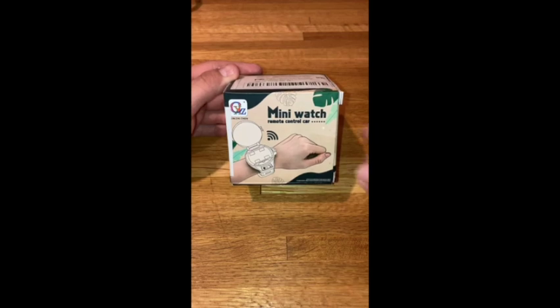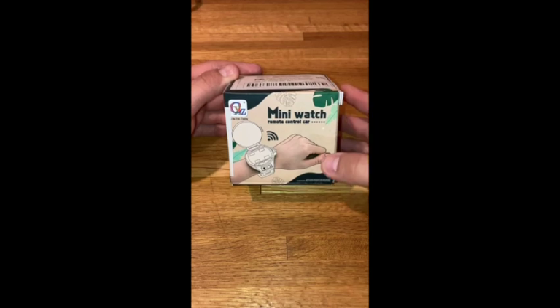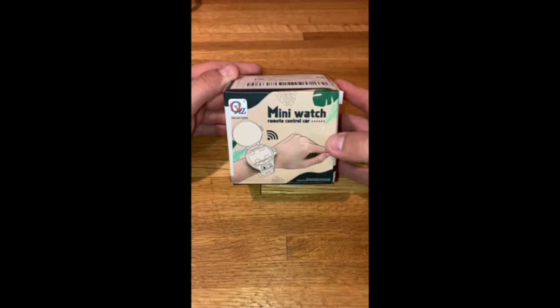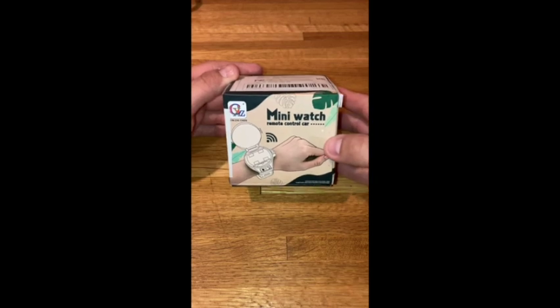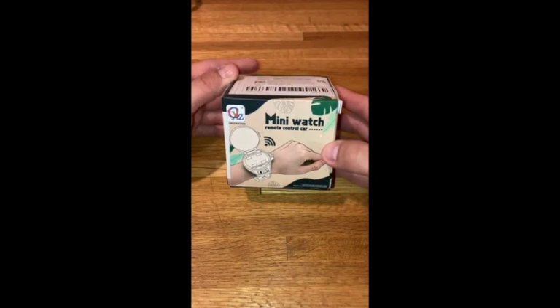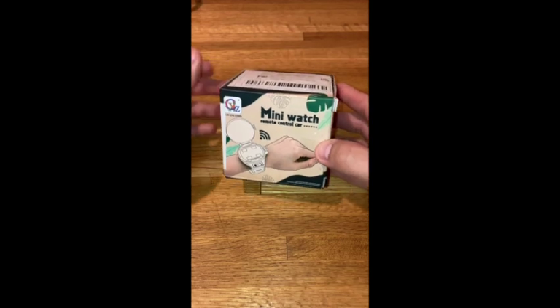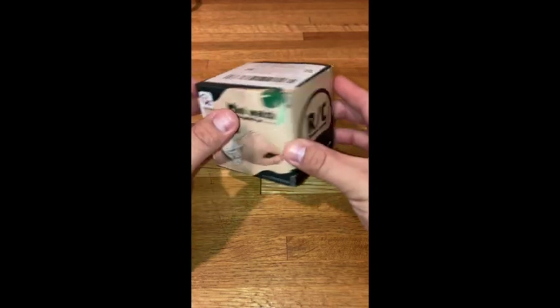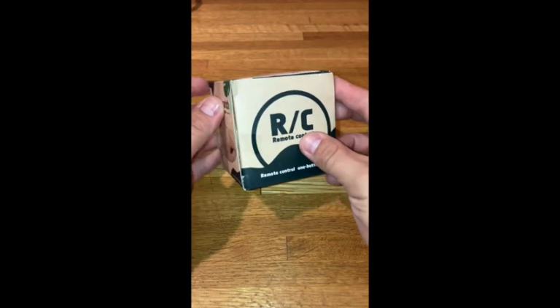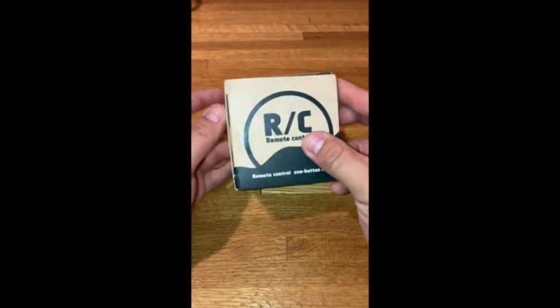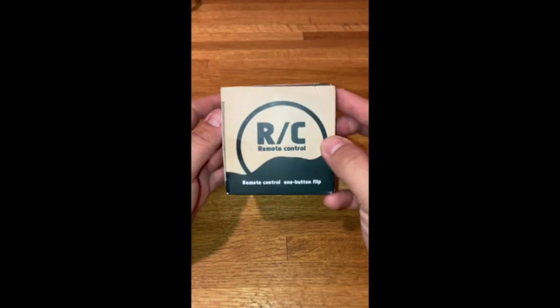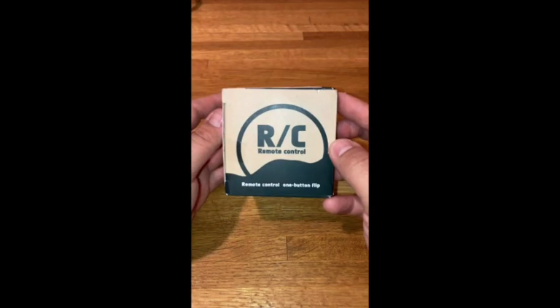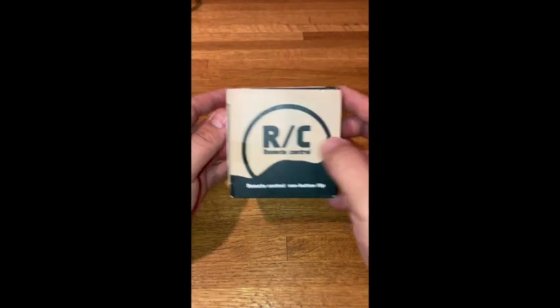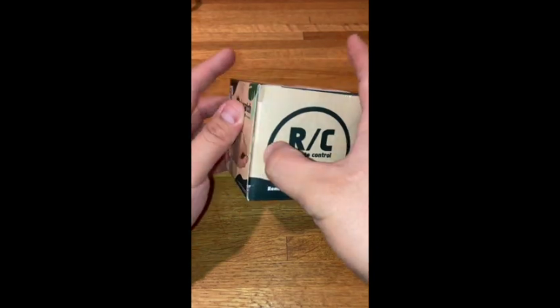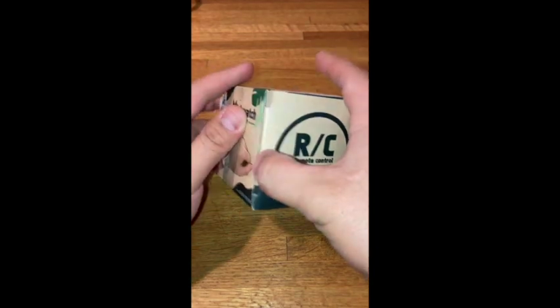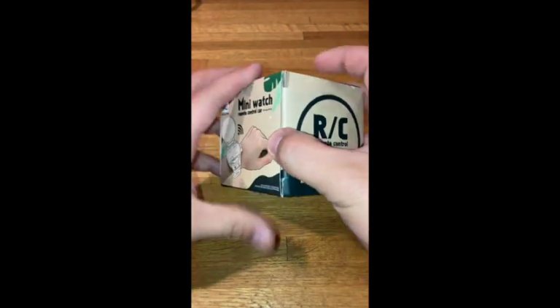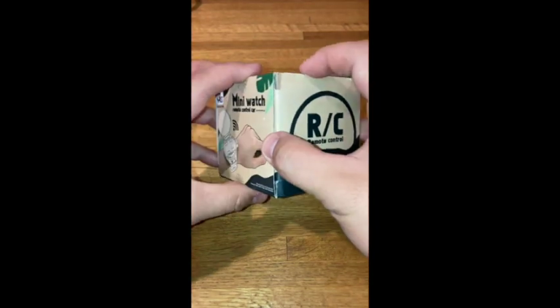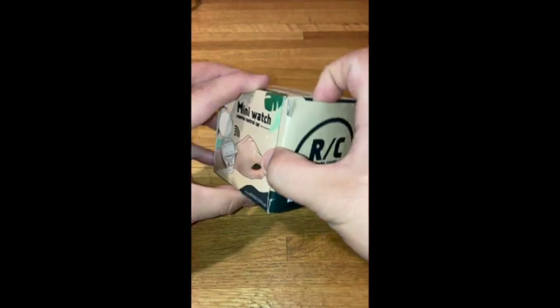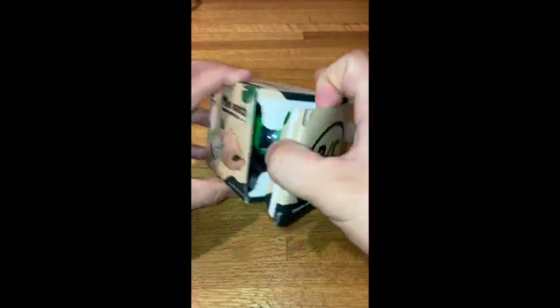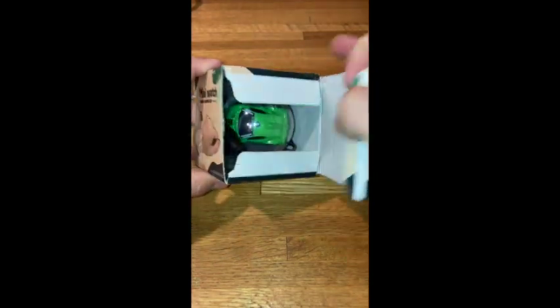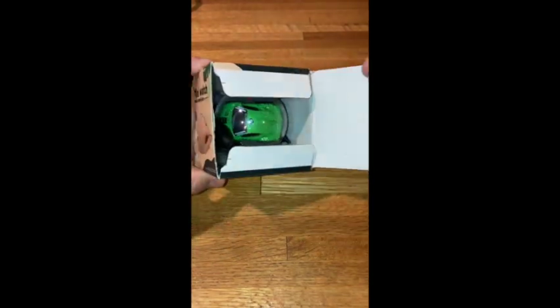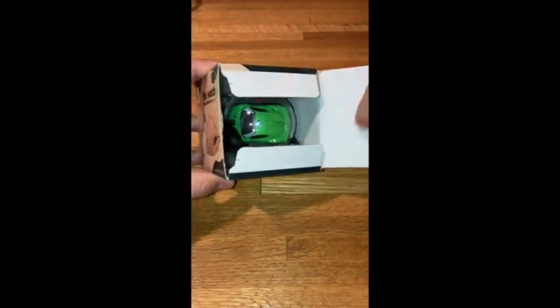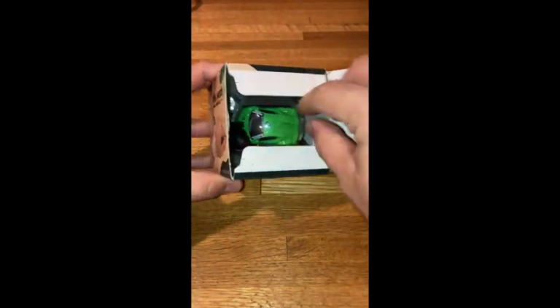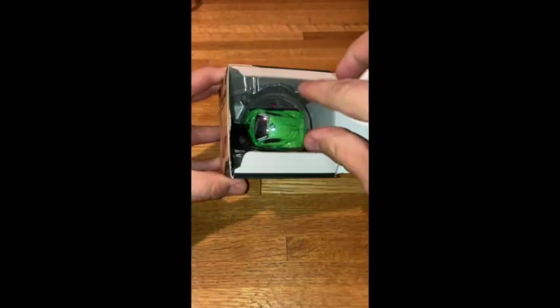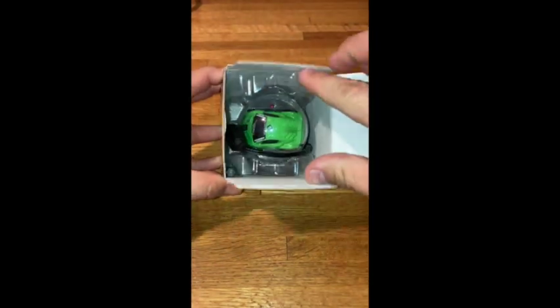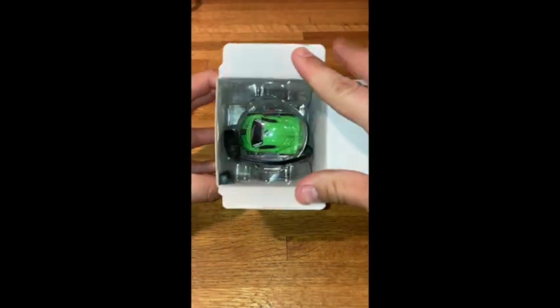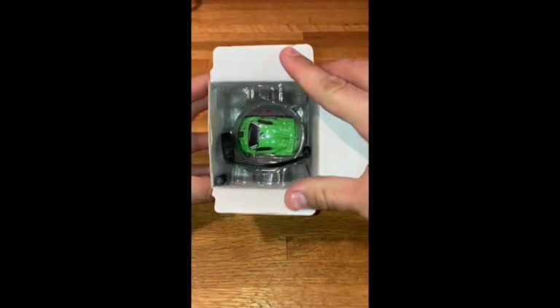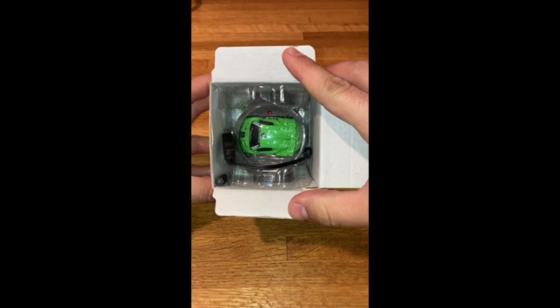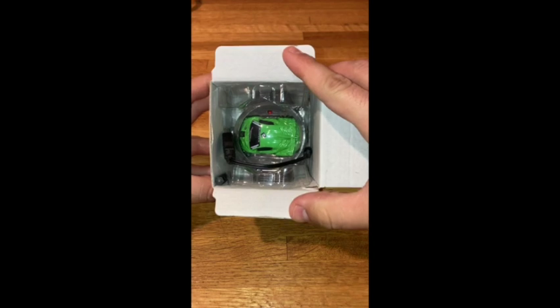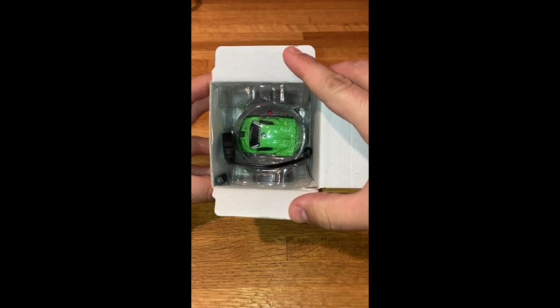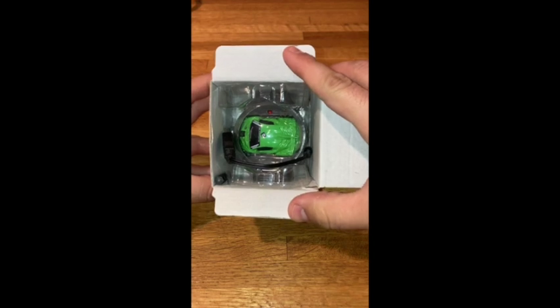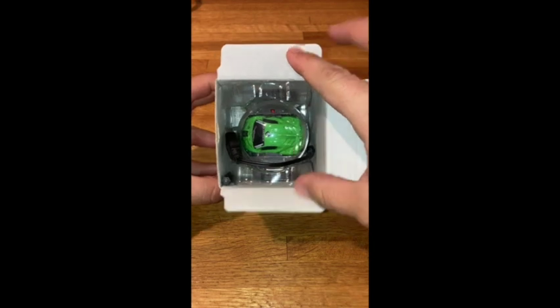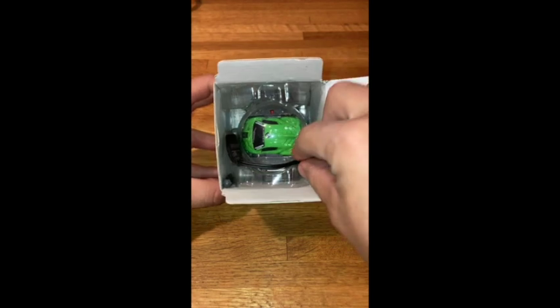Welcome back. Today I'll be showing you the MiniWatch RC car. I got this on the Temu app for $11.